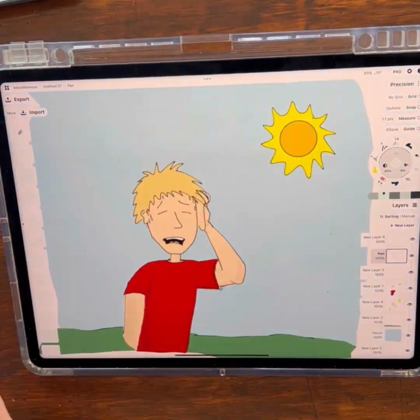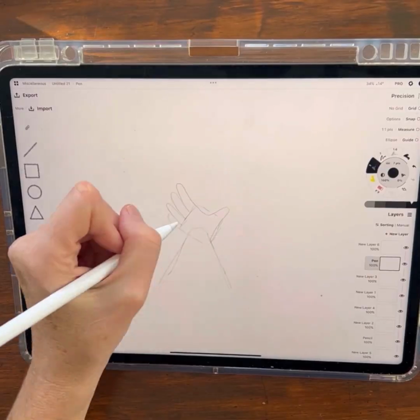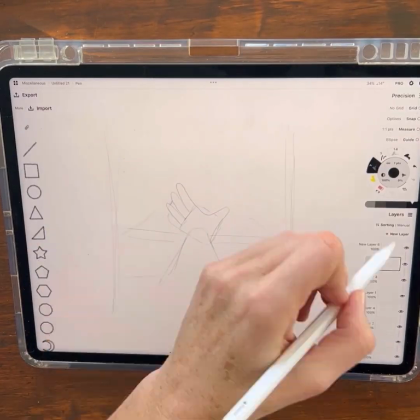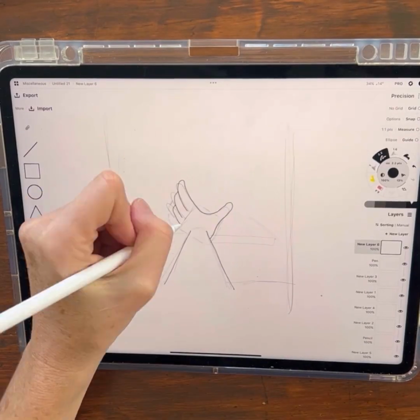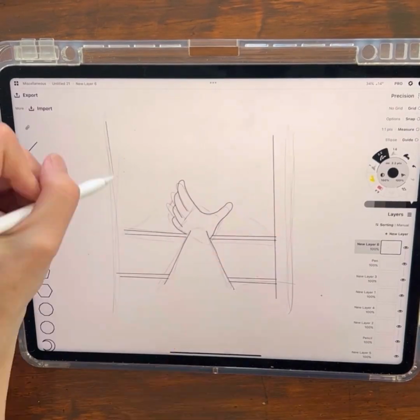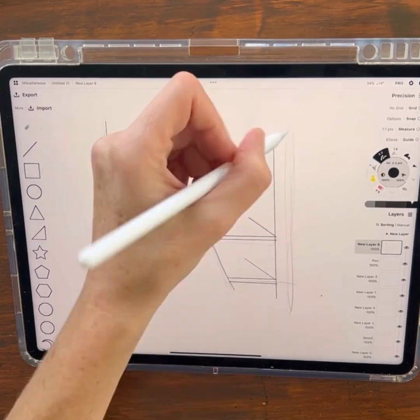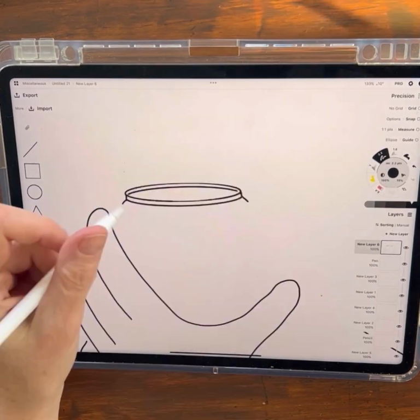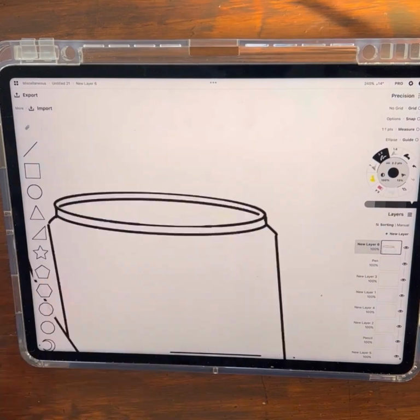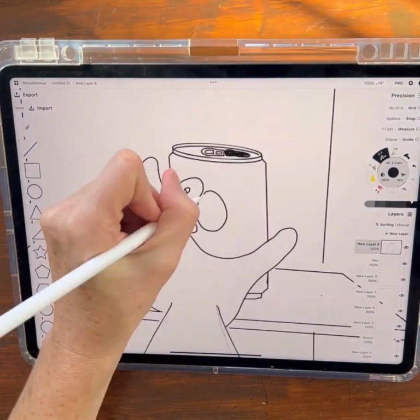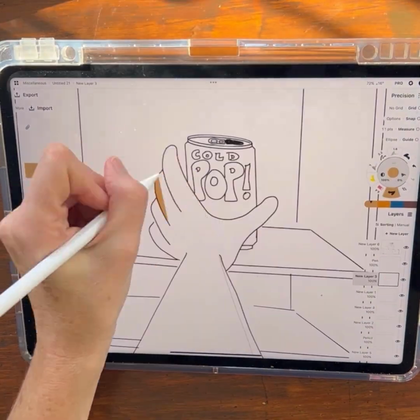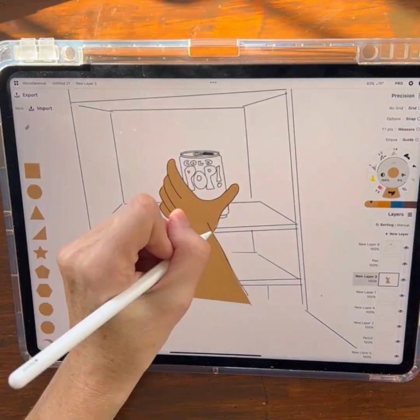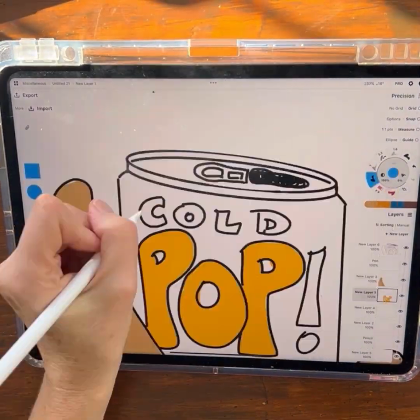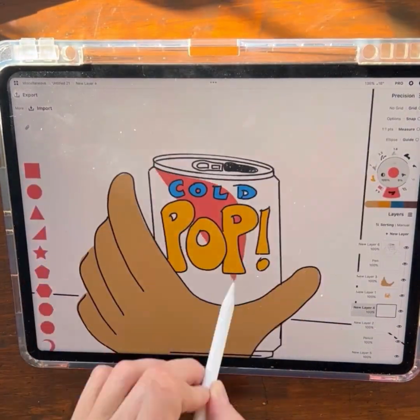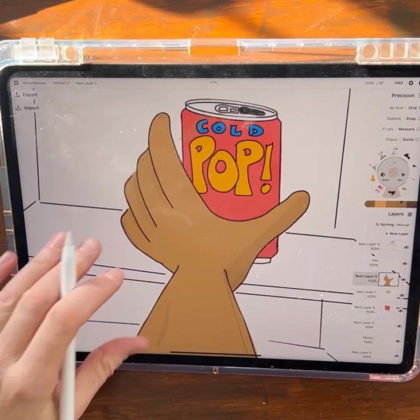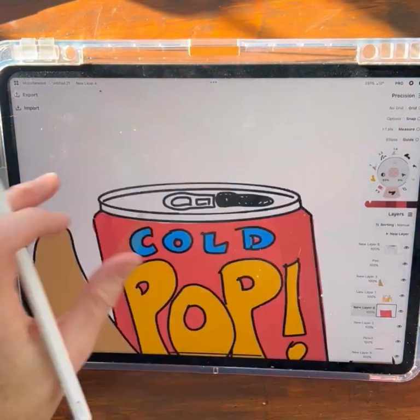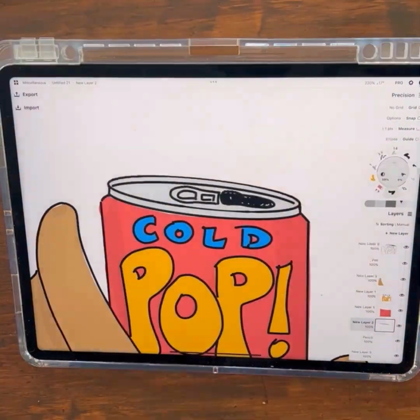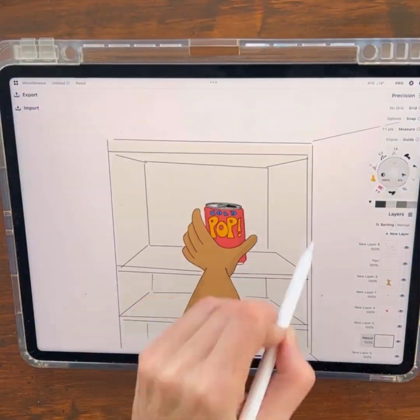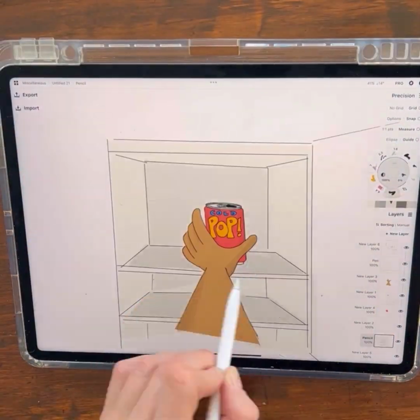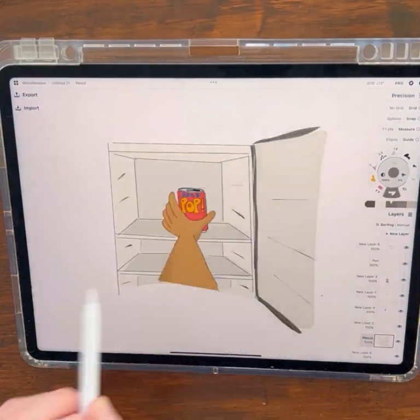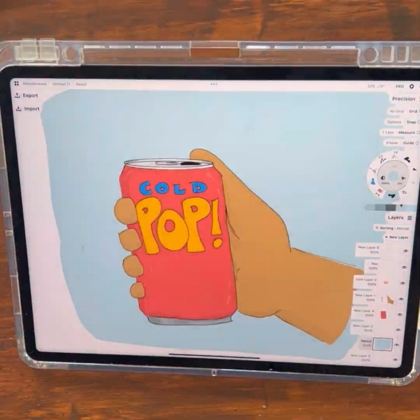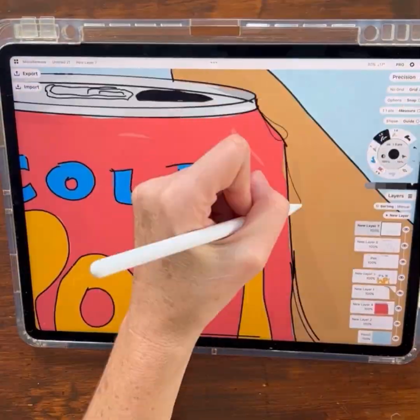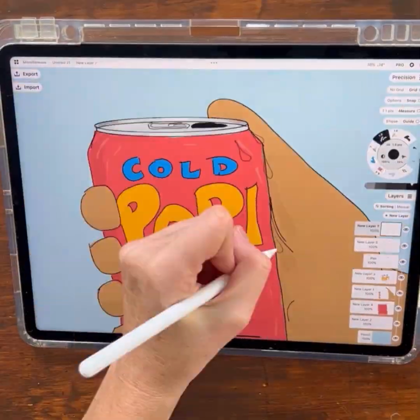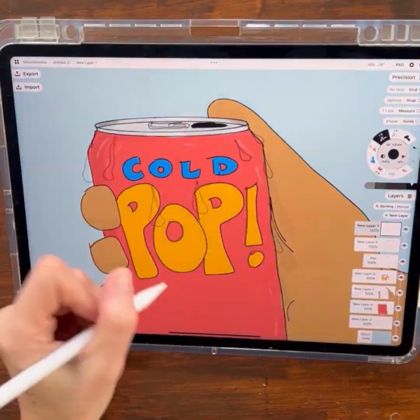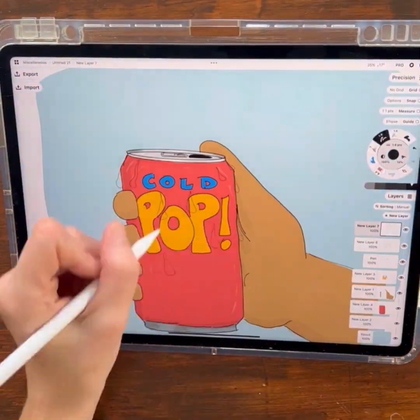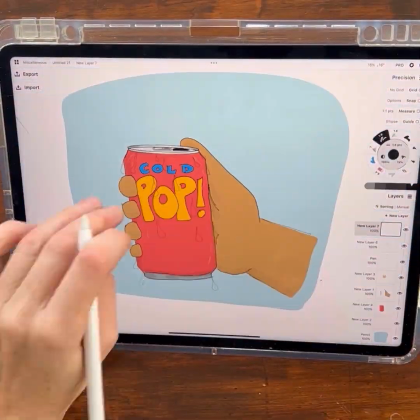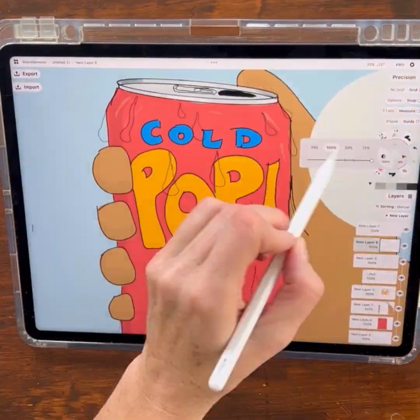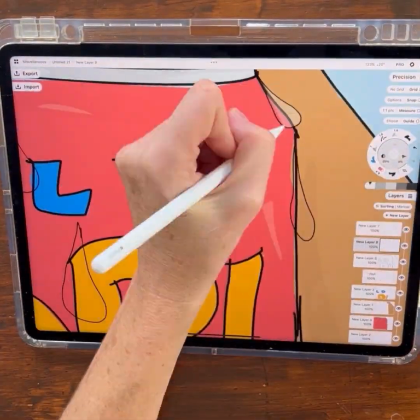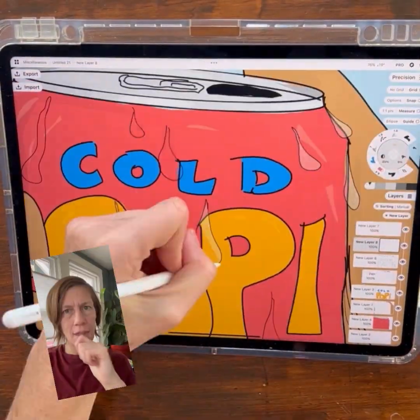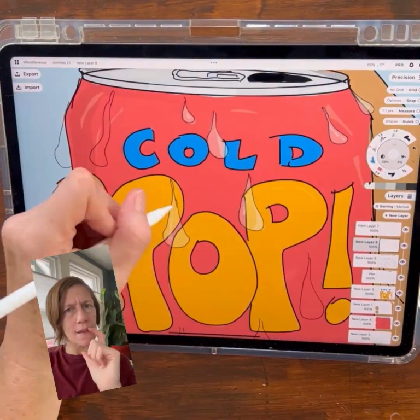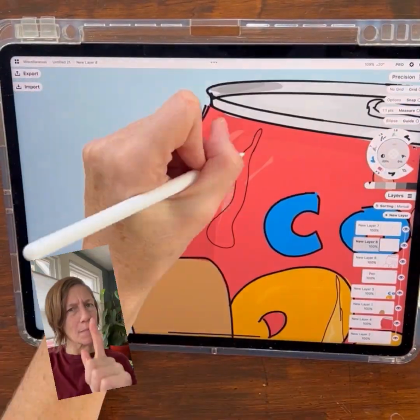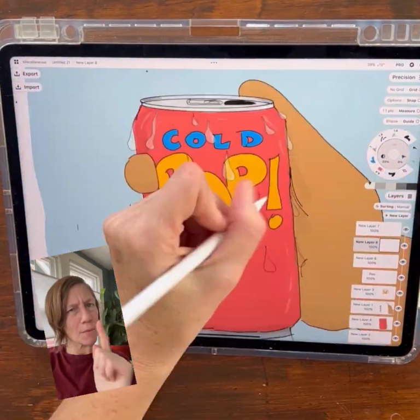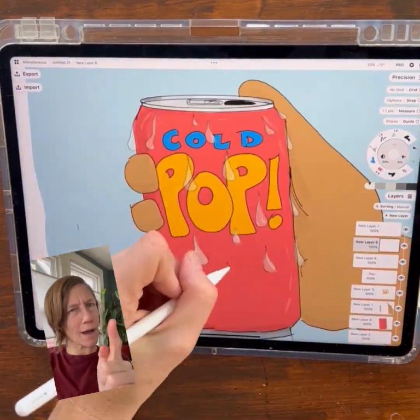Time to head to the fridge and grab a nice cold pop to cool off. But as soon as you pull that cold pop out of the fridge, guess what happens? It starts sweating. But why?